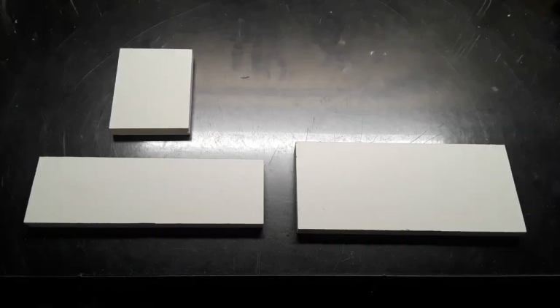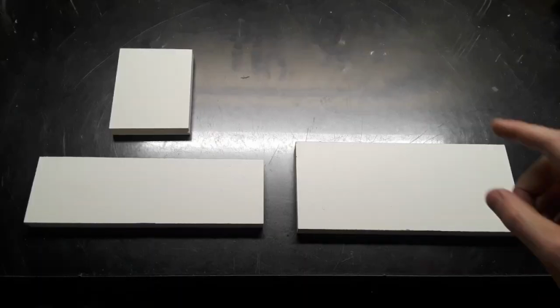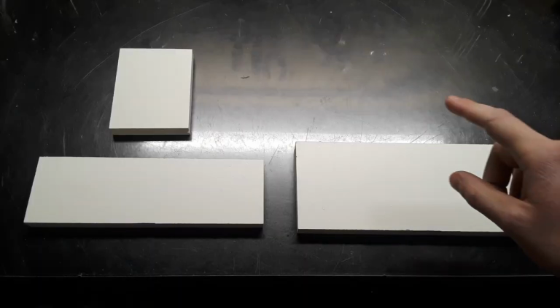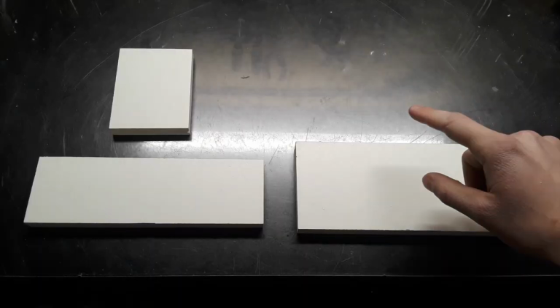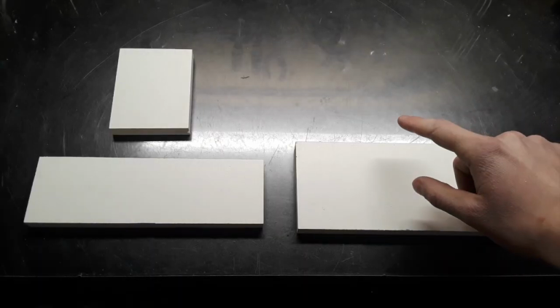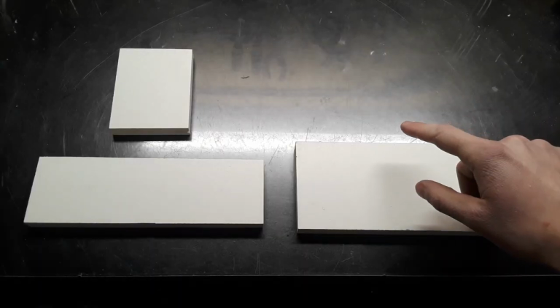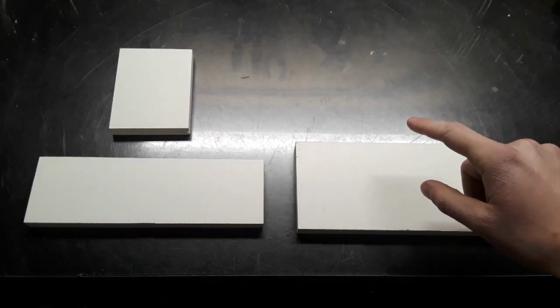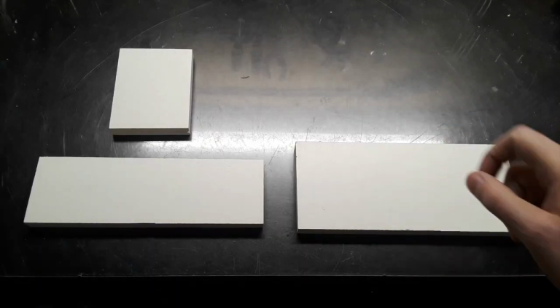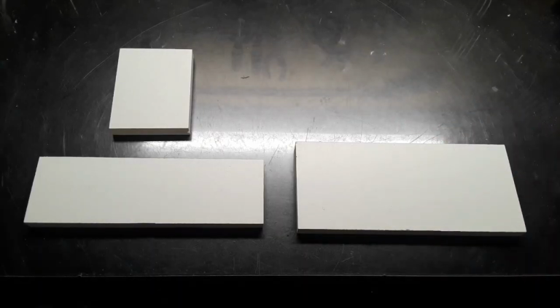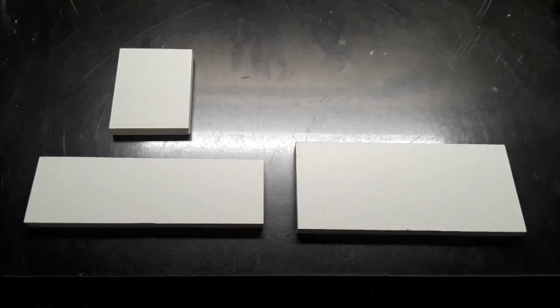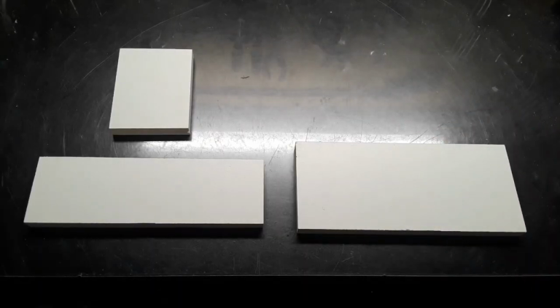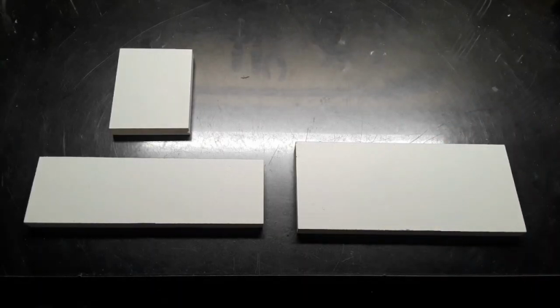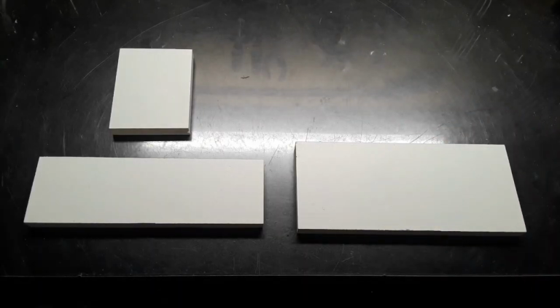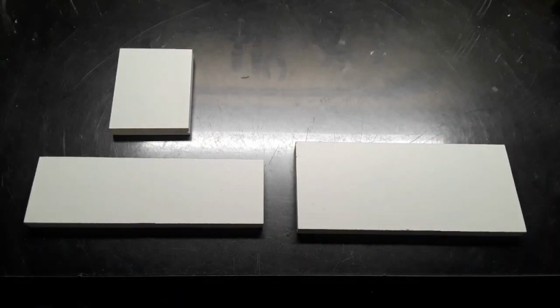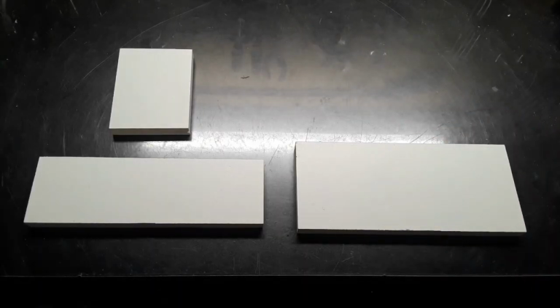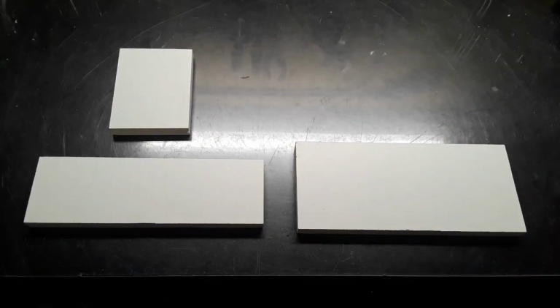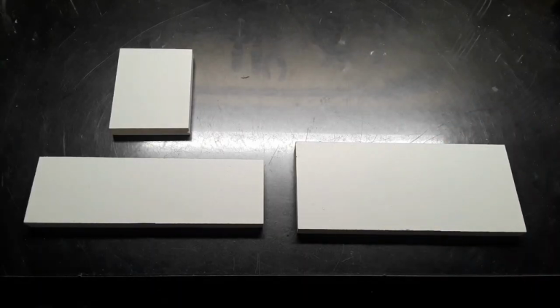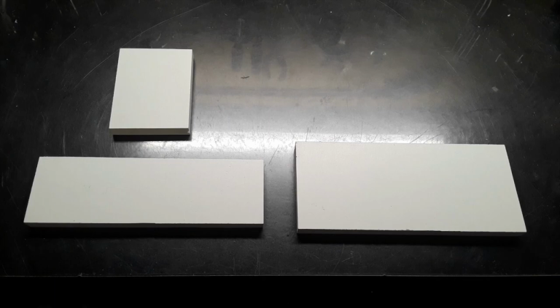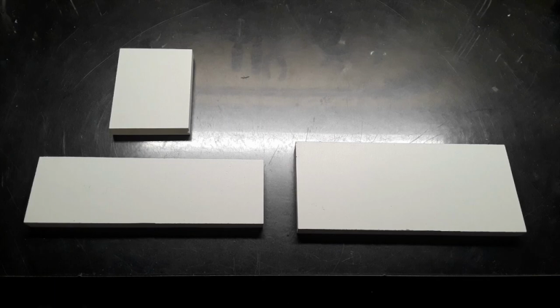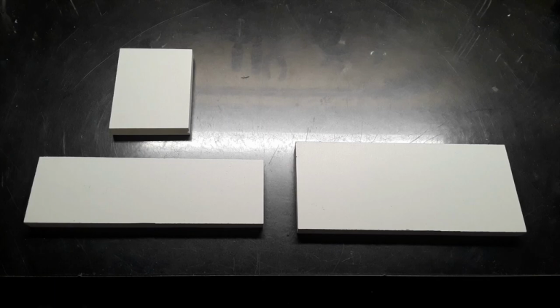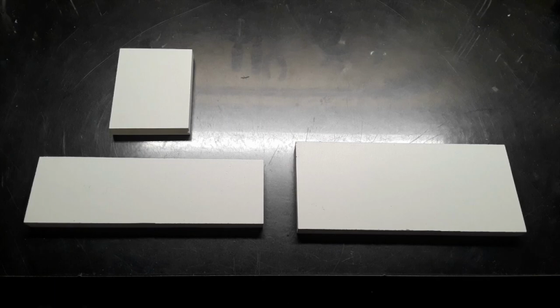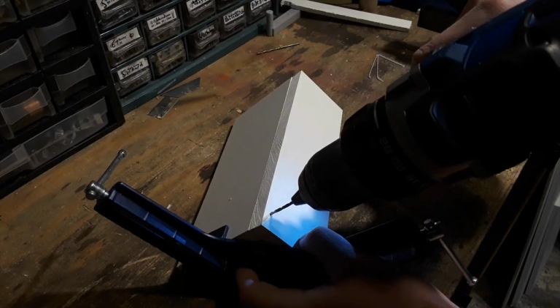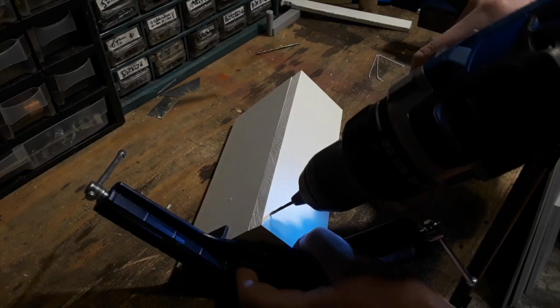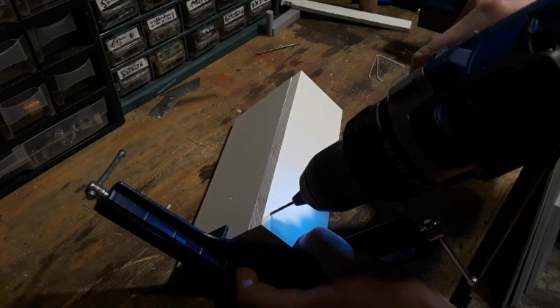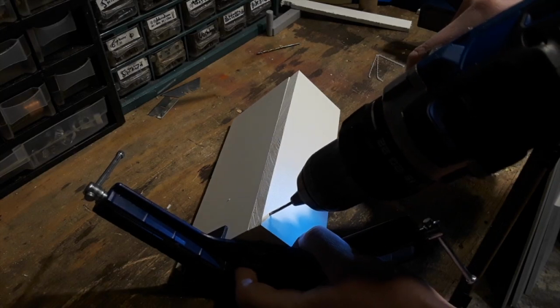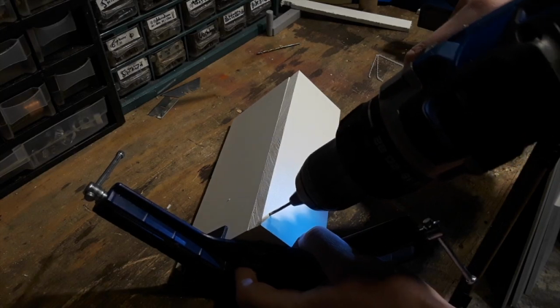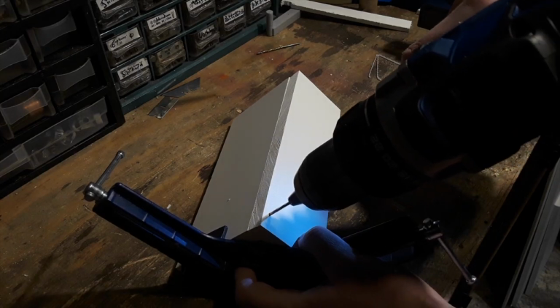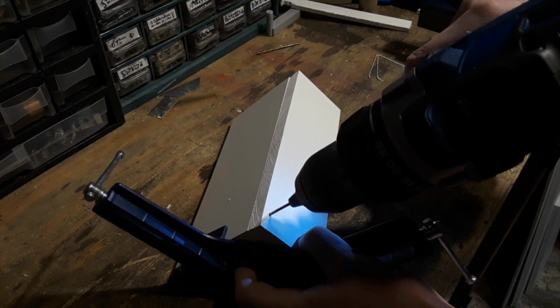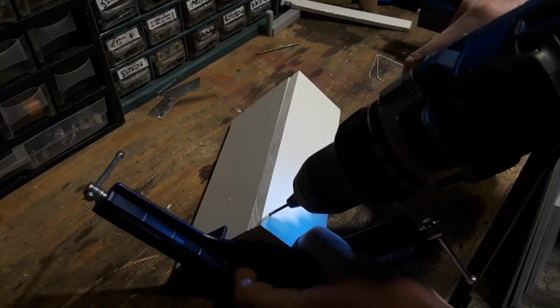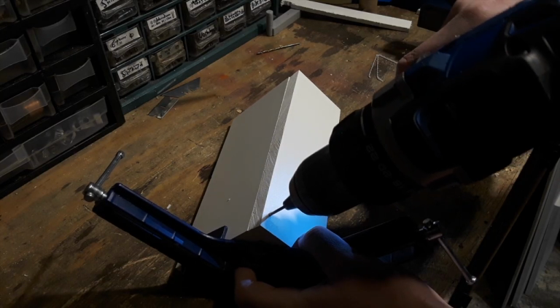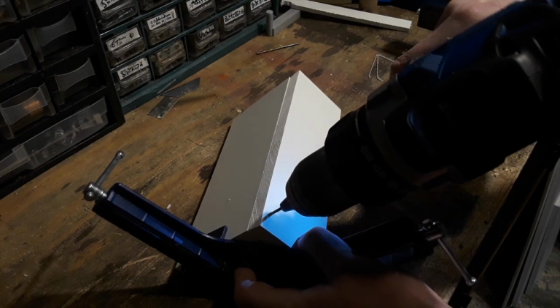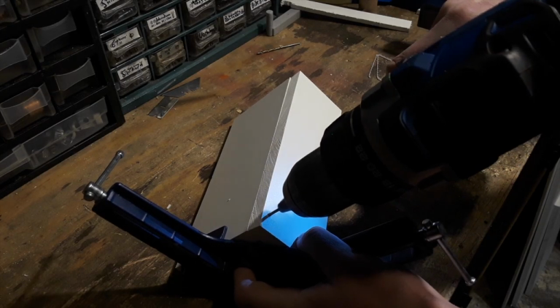Now I cut out three pieces of PVC and started screwing them together to form the main bracket for the headlight.